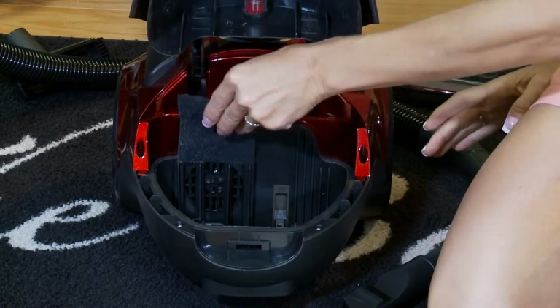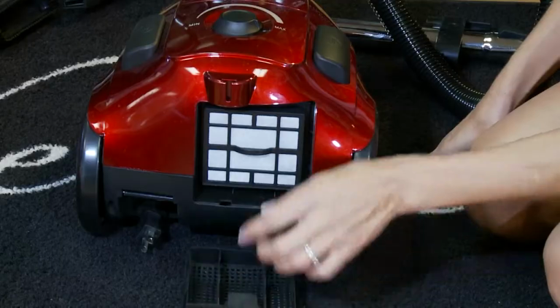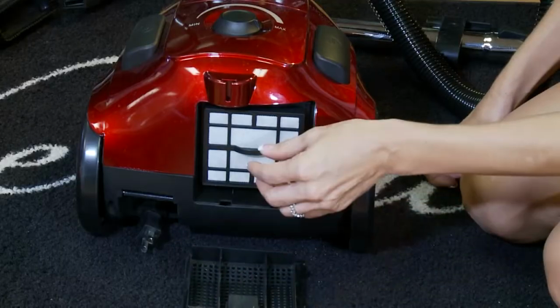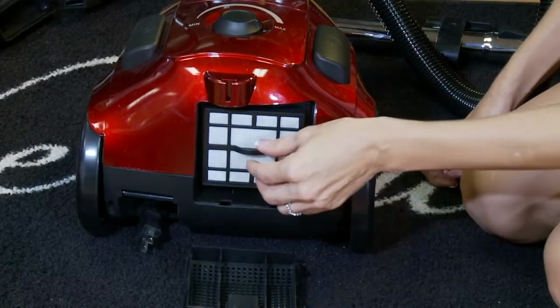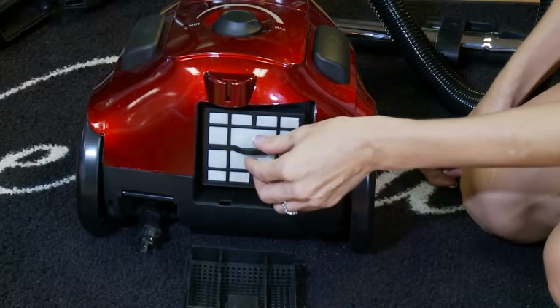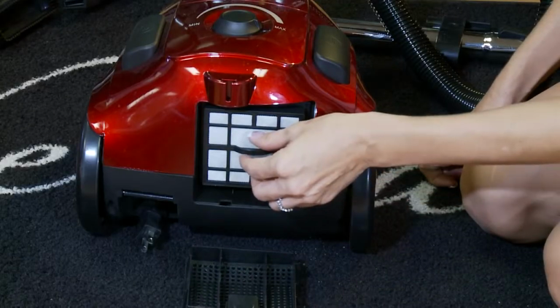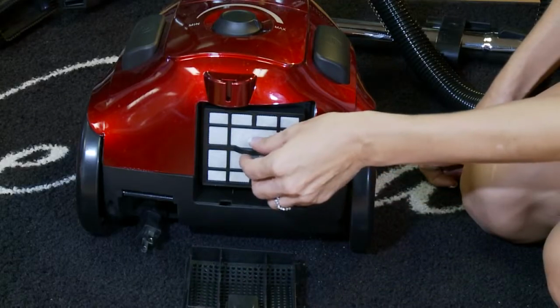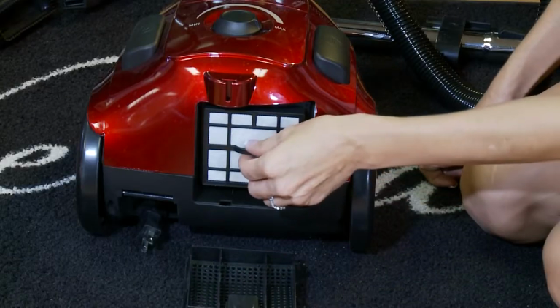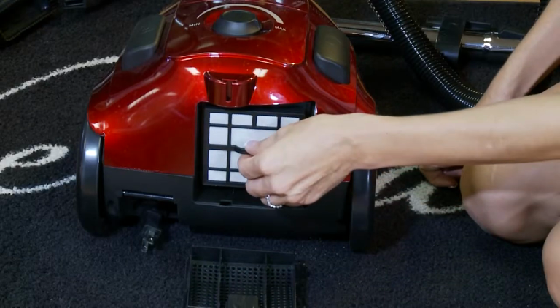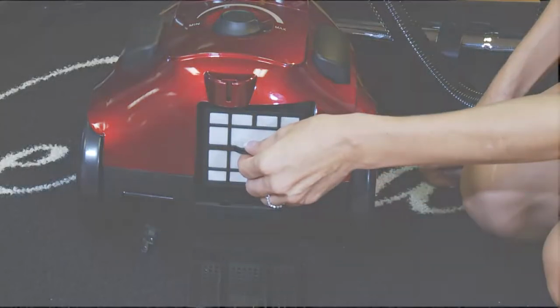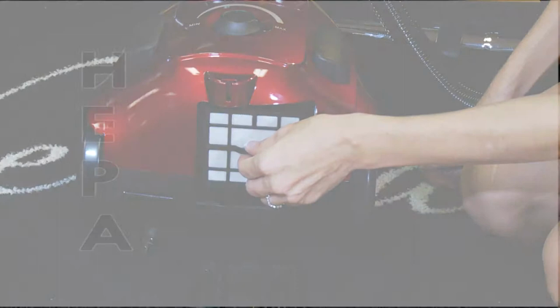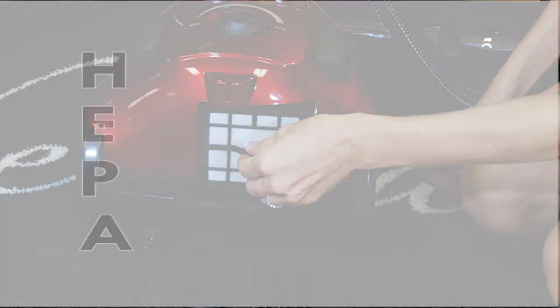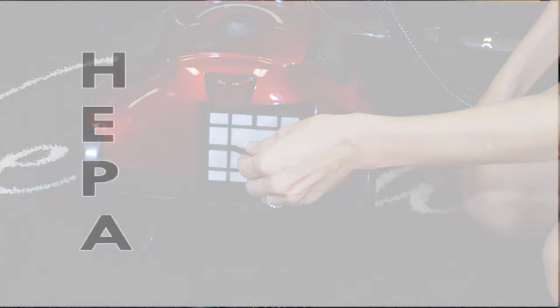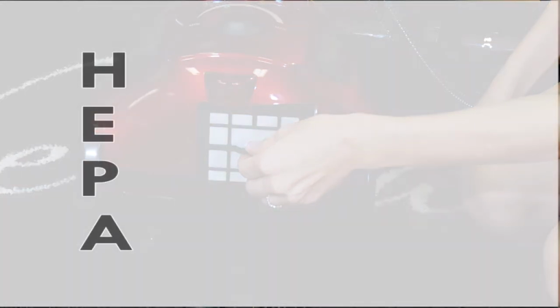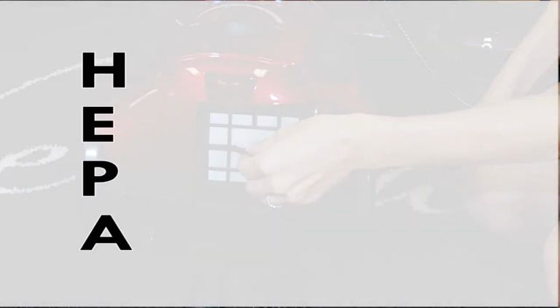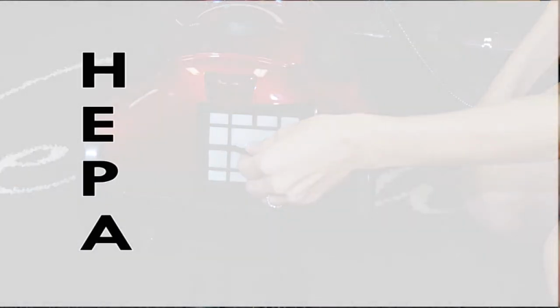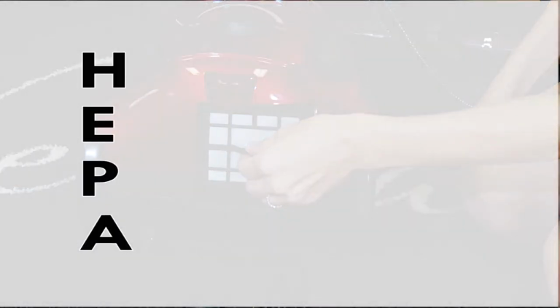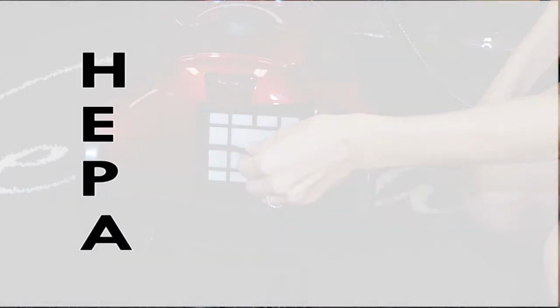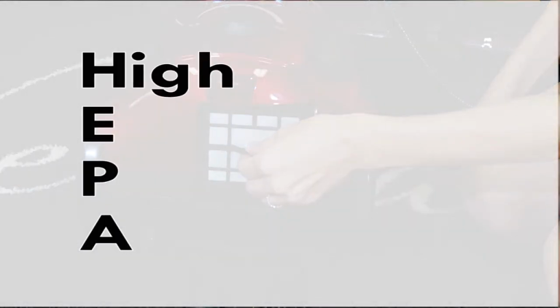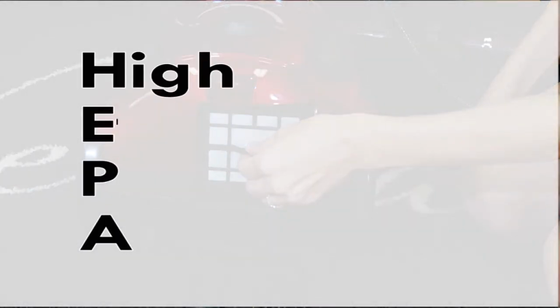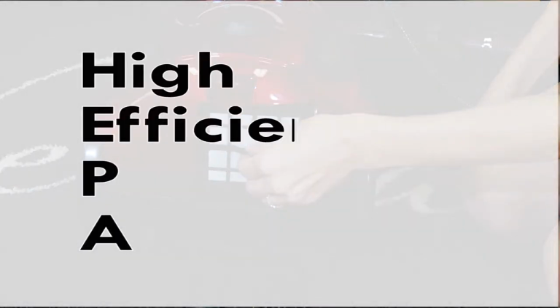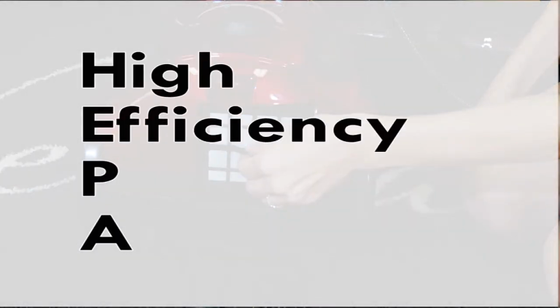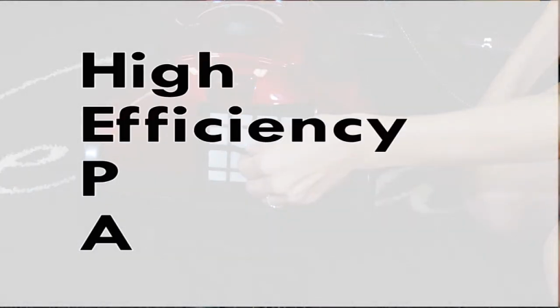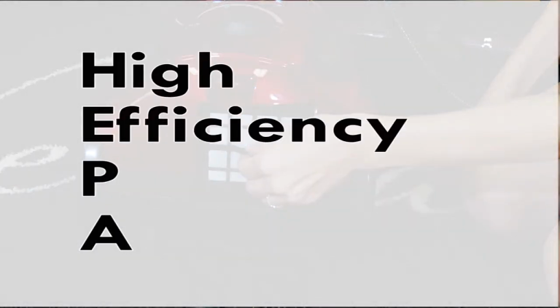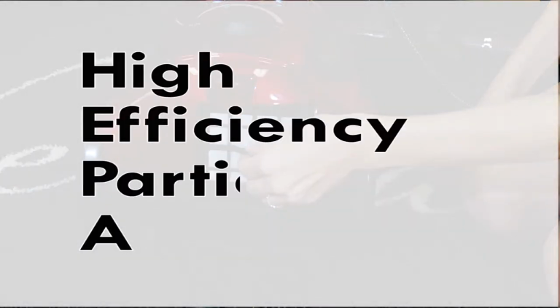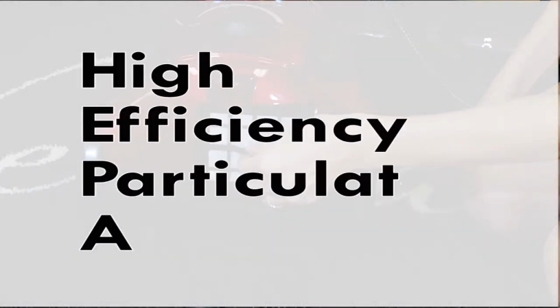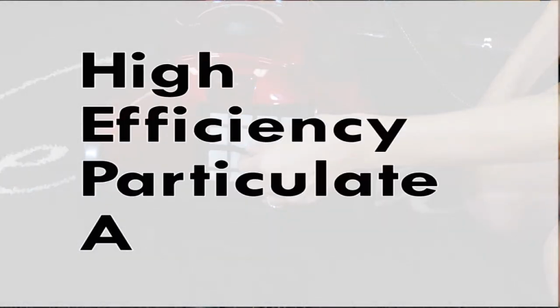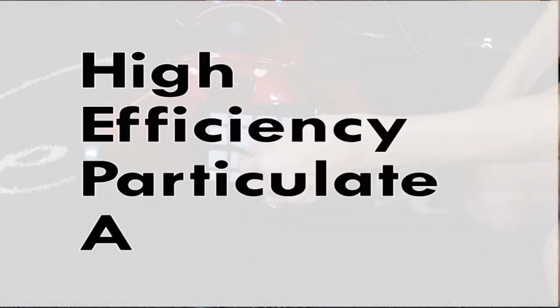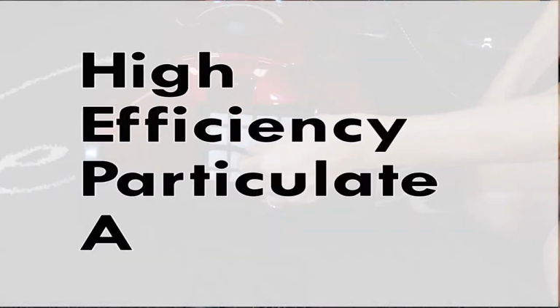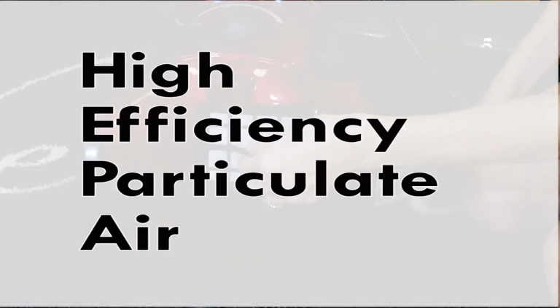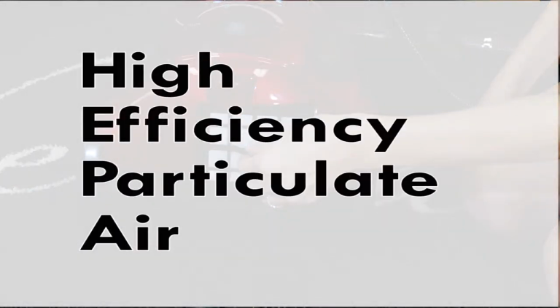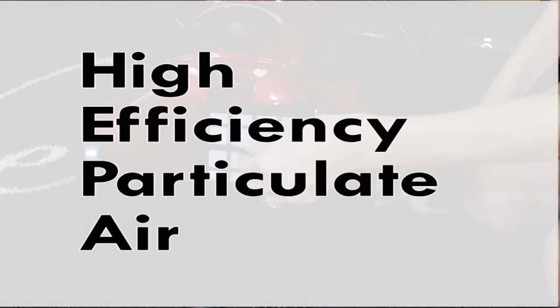The Bank Robber also has a HEPA filter, which is a high-efficiency particulate air filter.